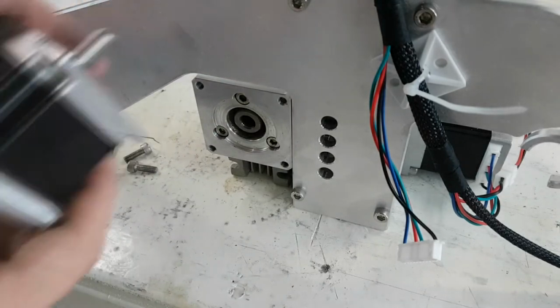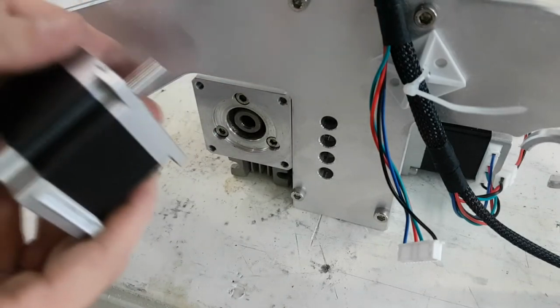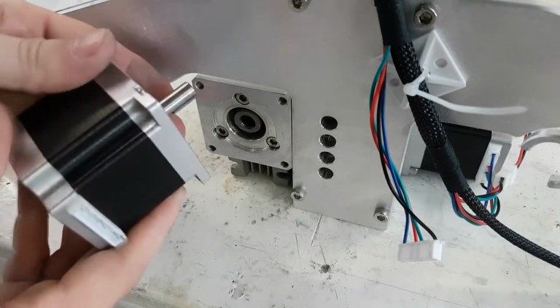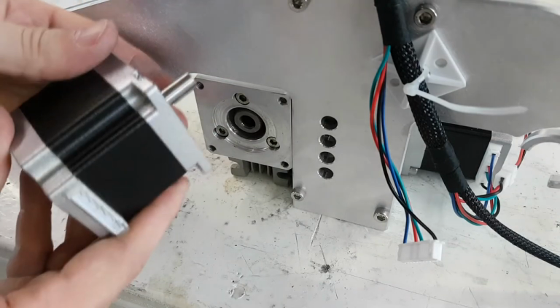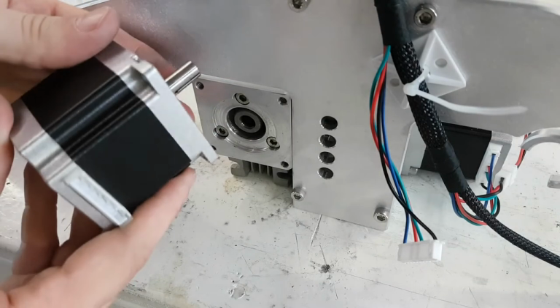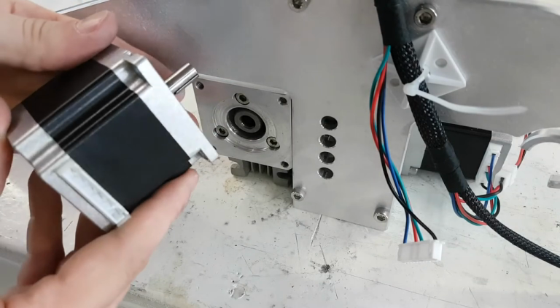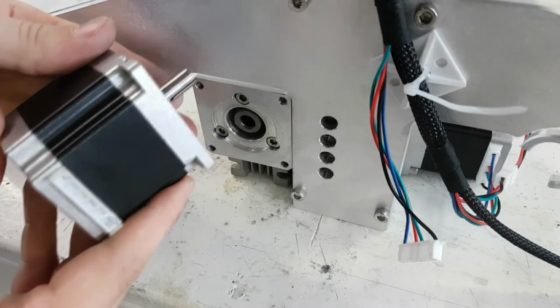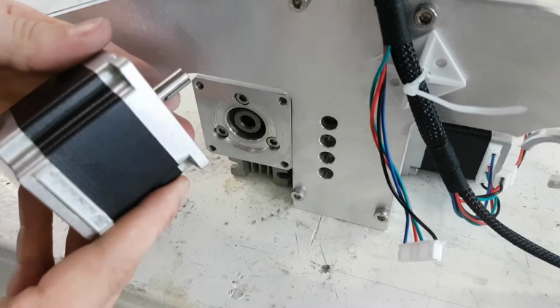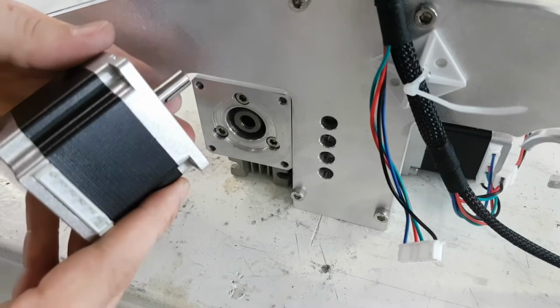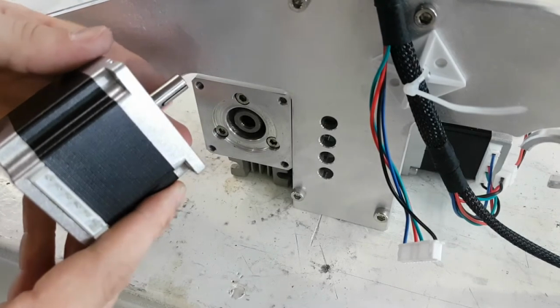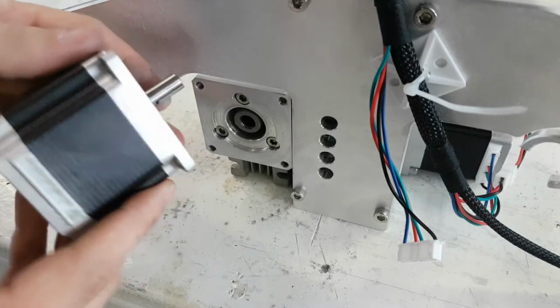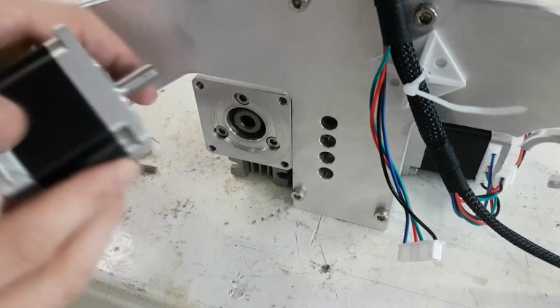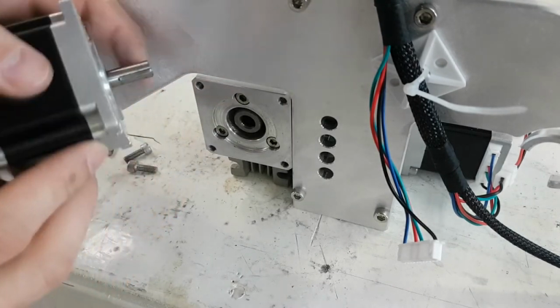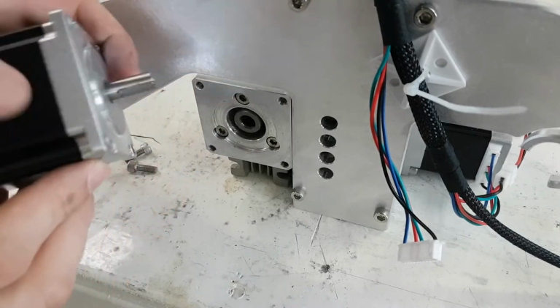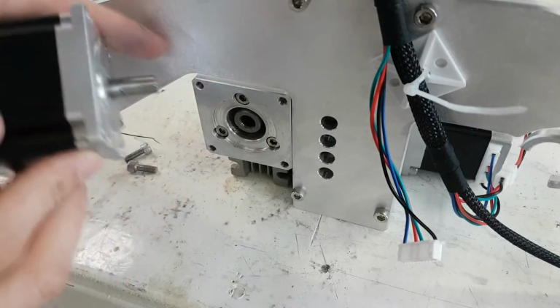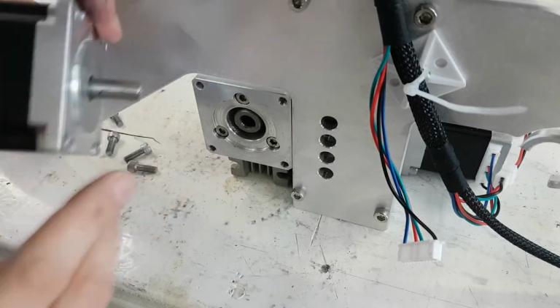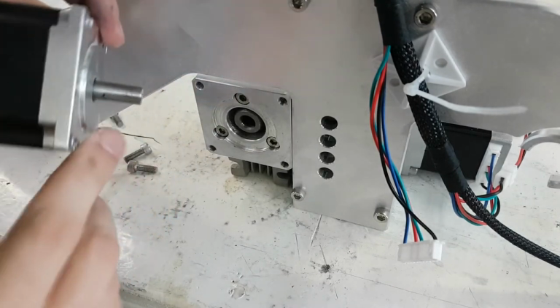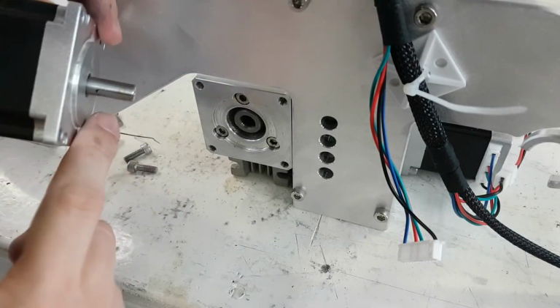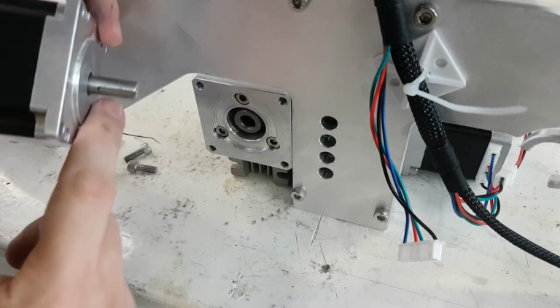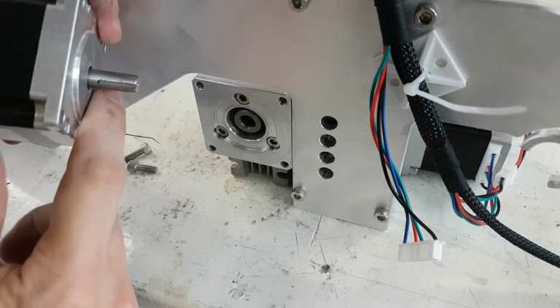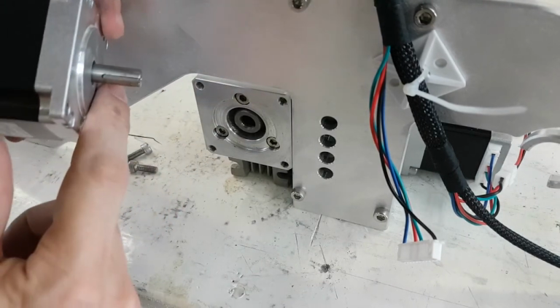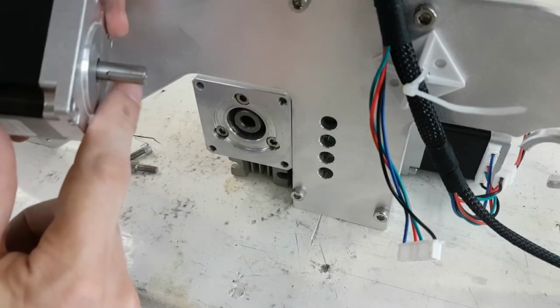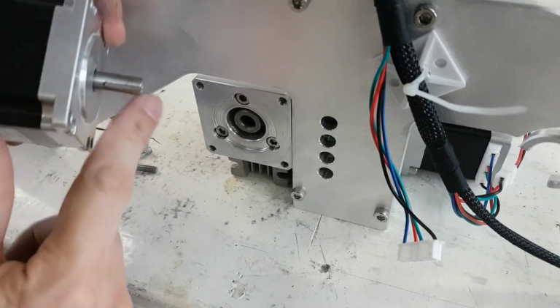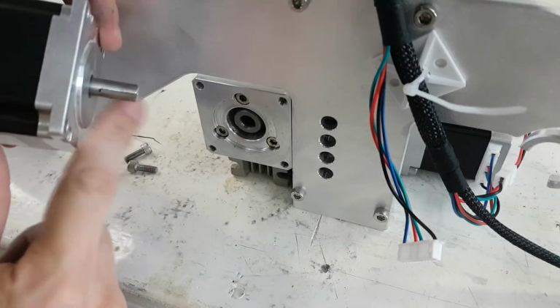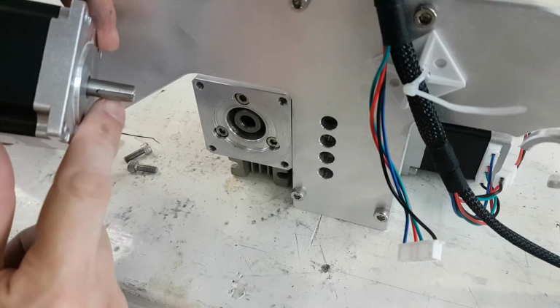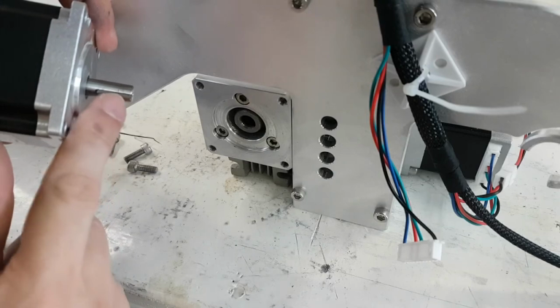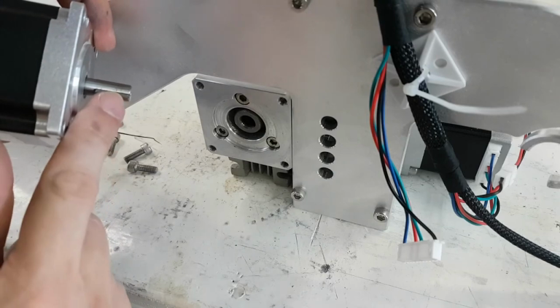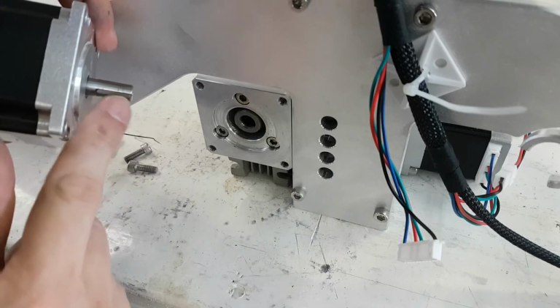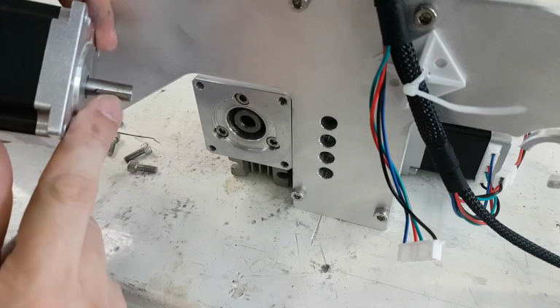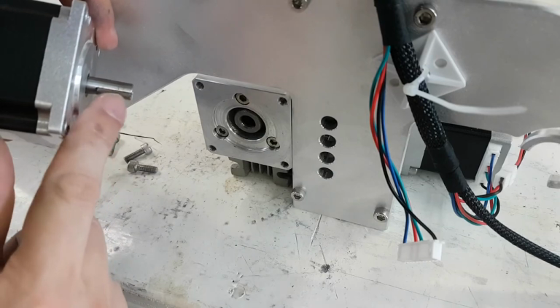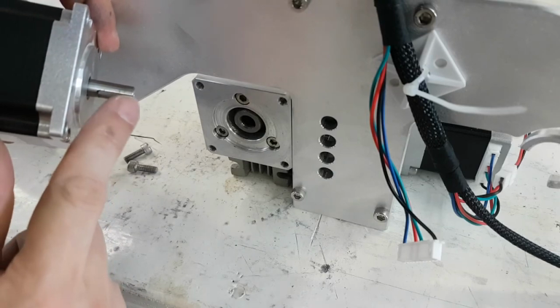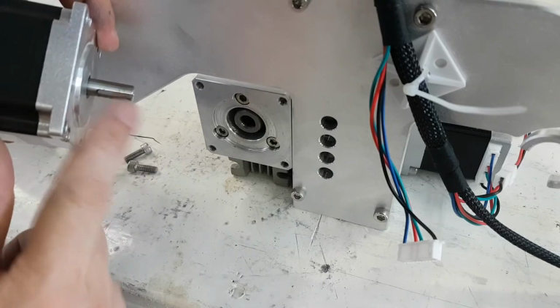On the motor, there is a key jutting out on the shaft. We will align this with the keyway in the gearbox.